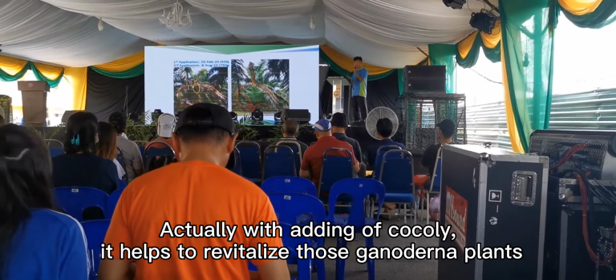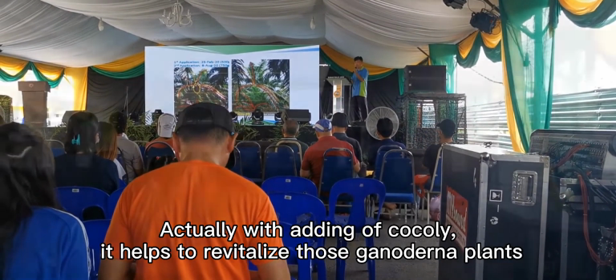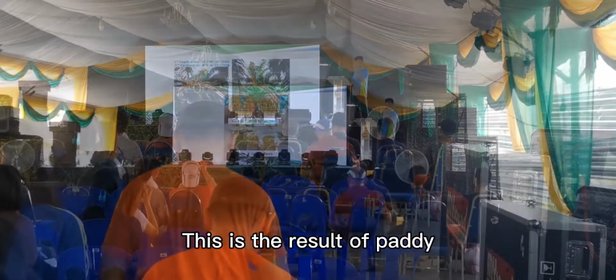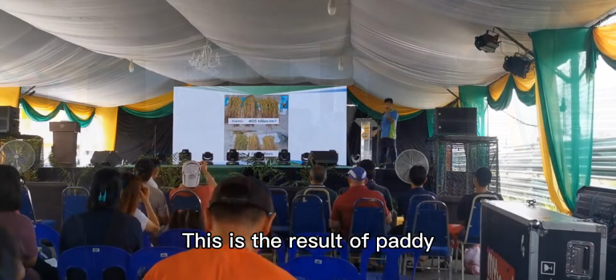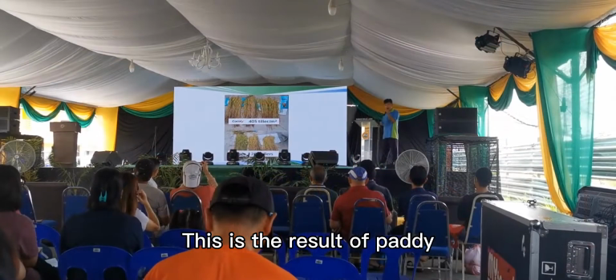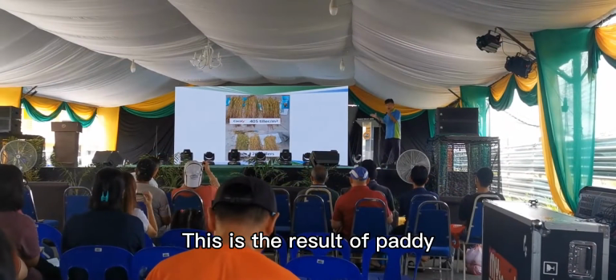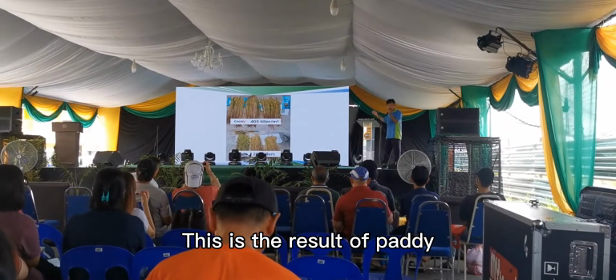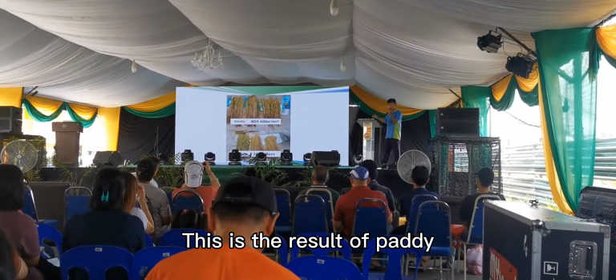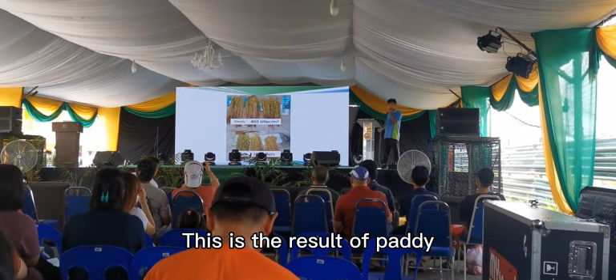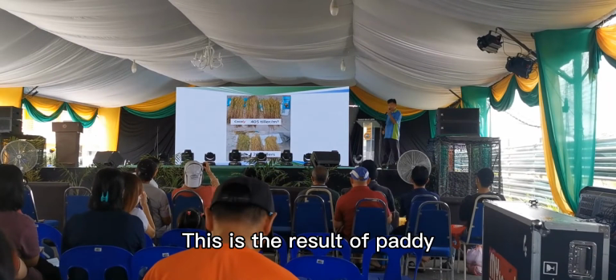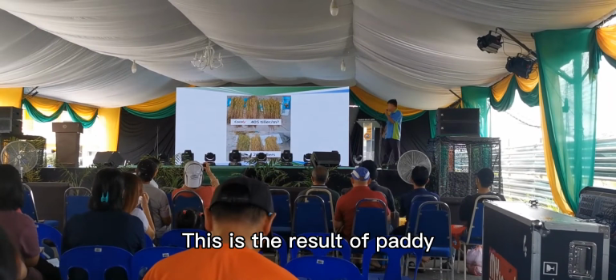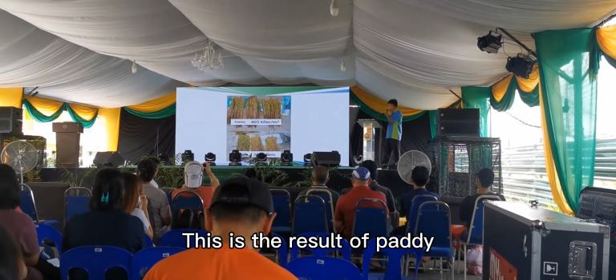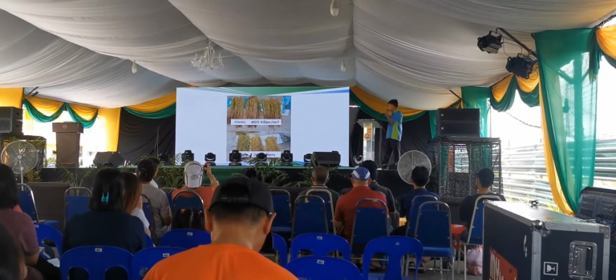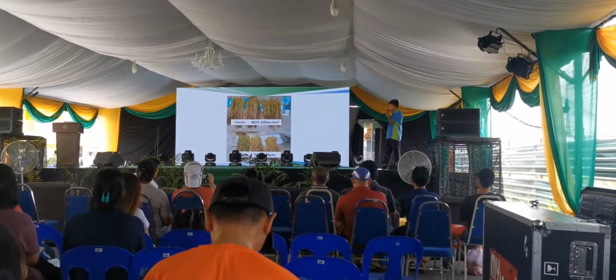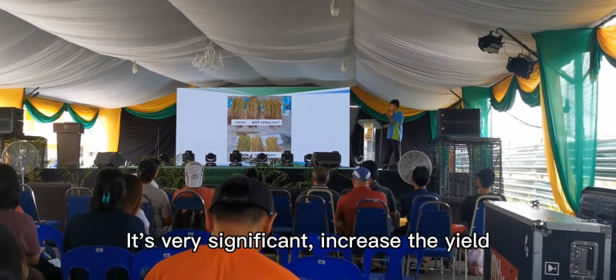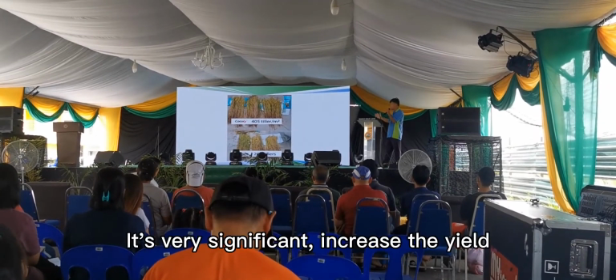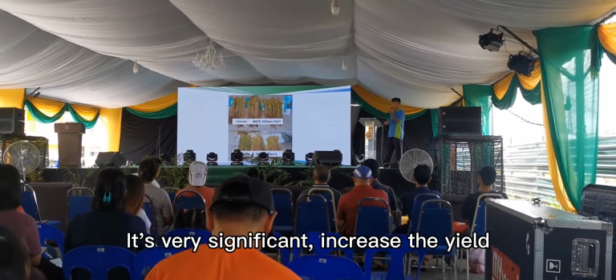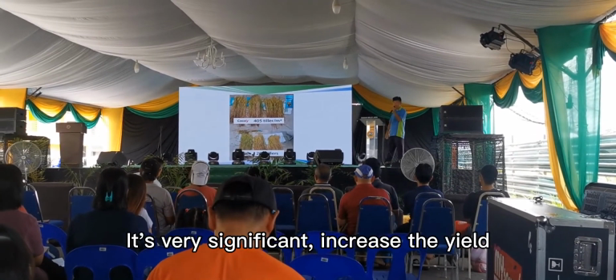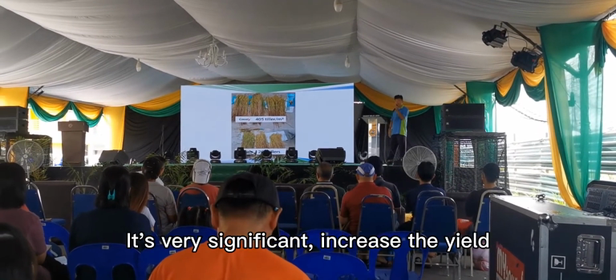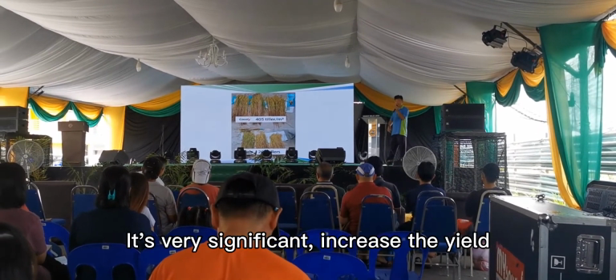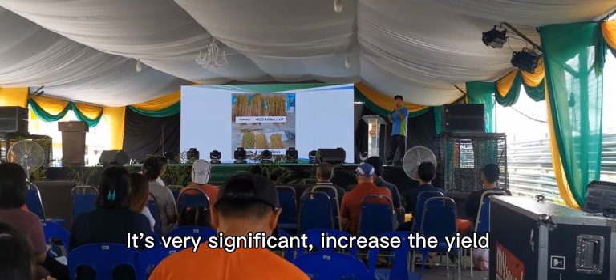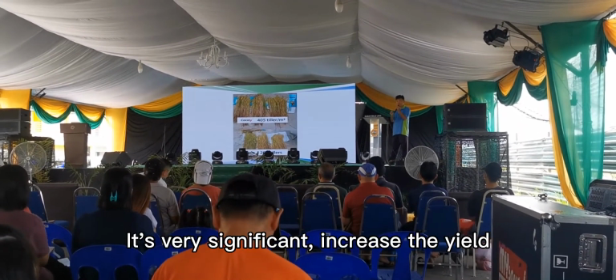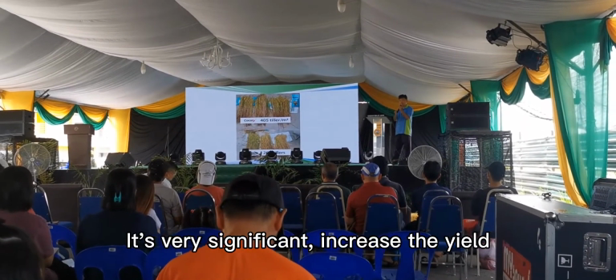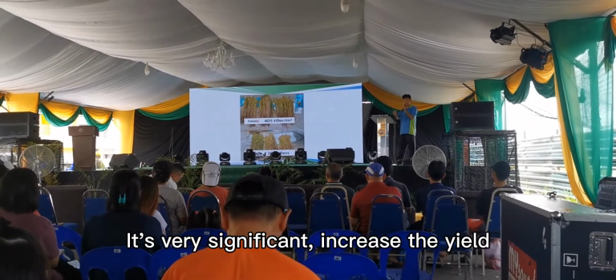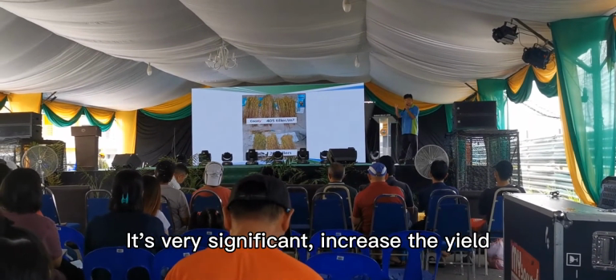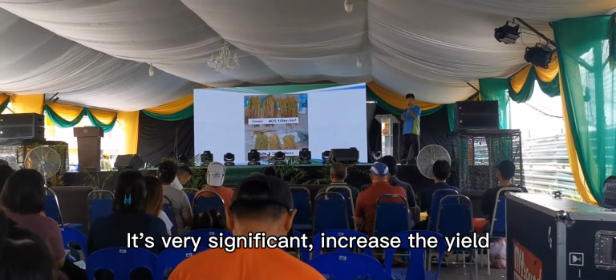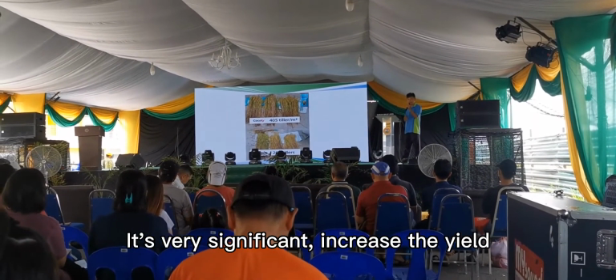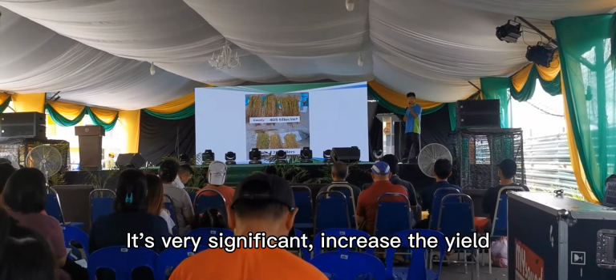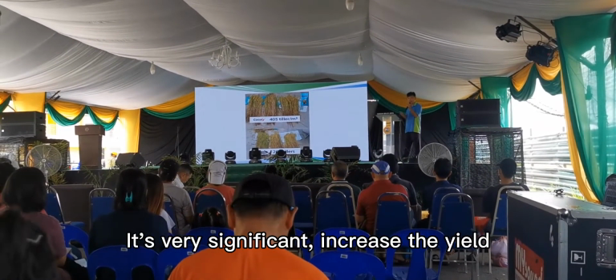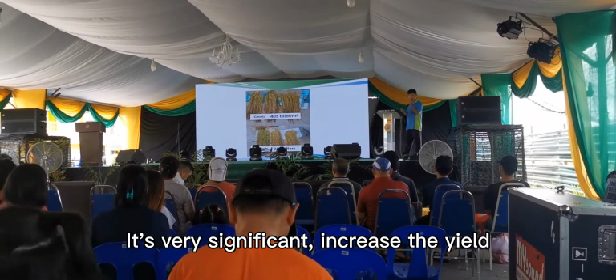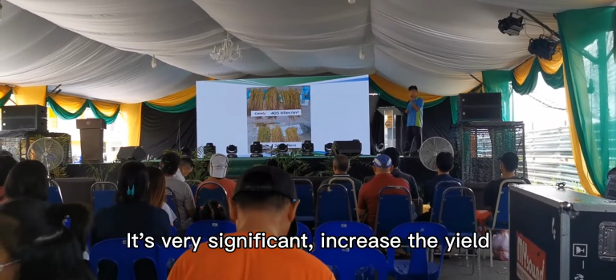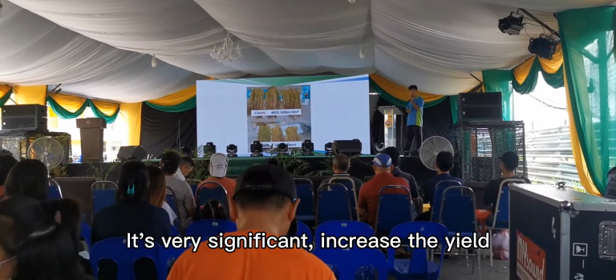This is the paddy — the result of the paddy is very significant. Cocoly increases the tillering and also the yield.